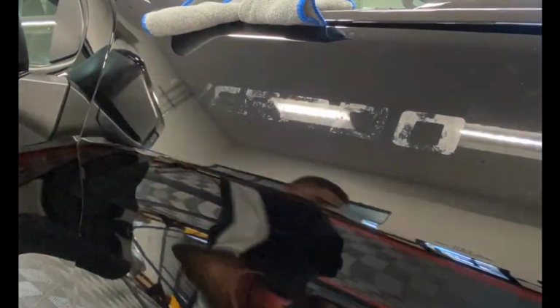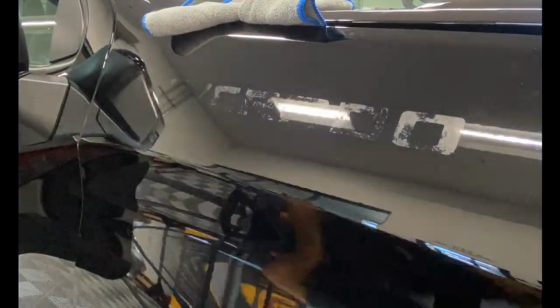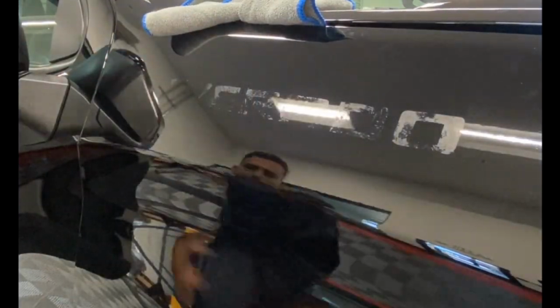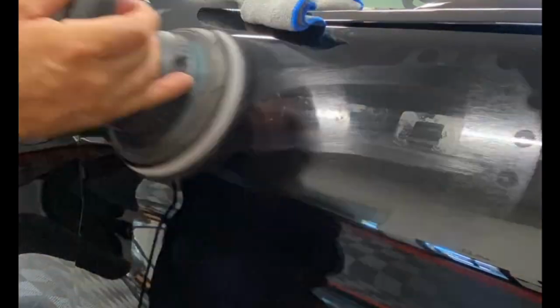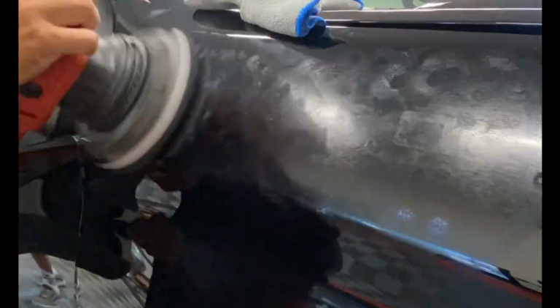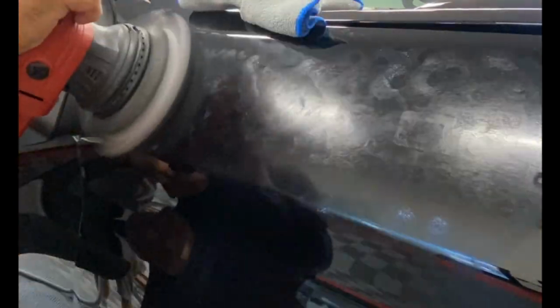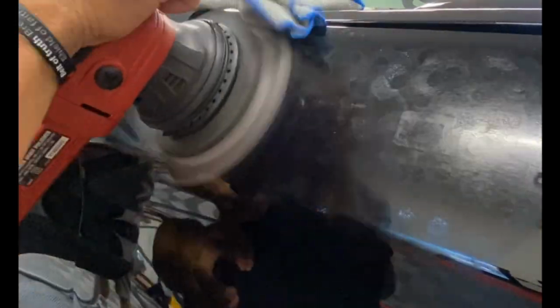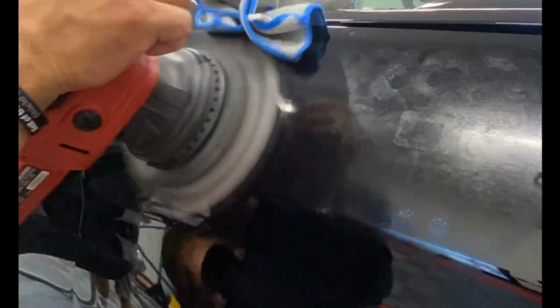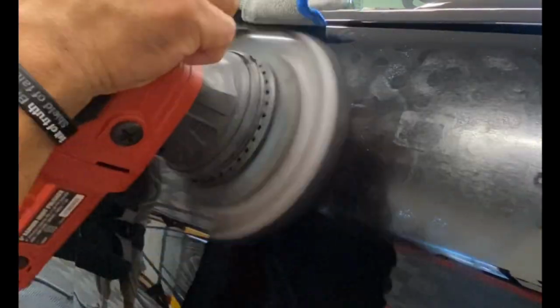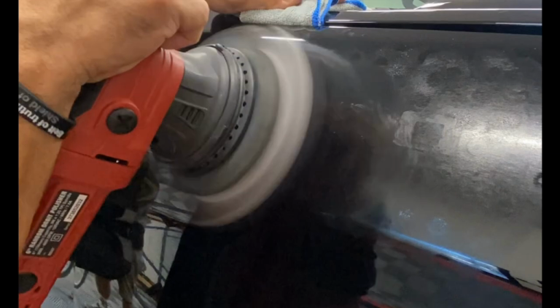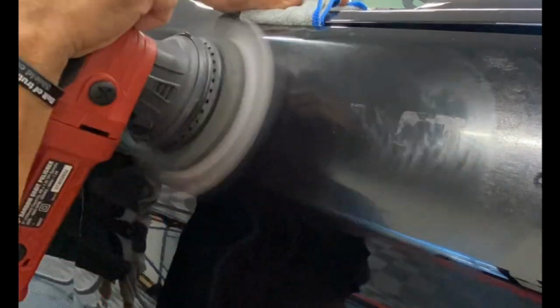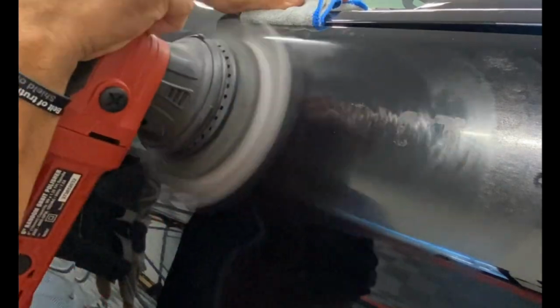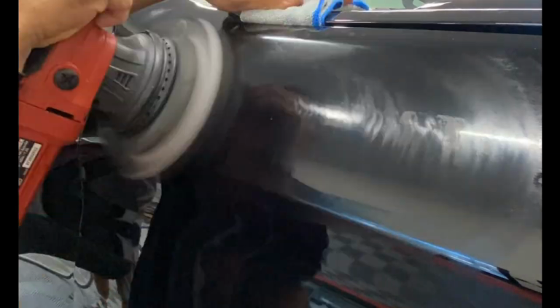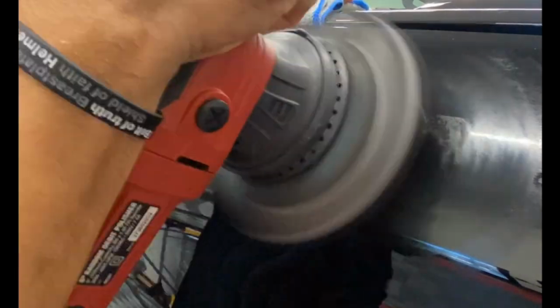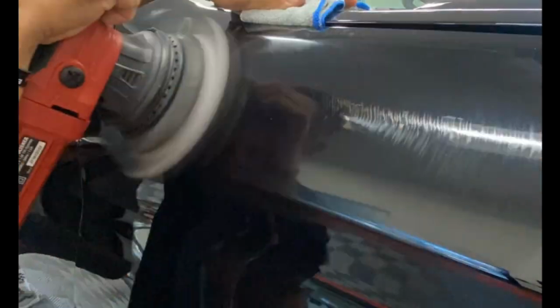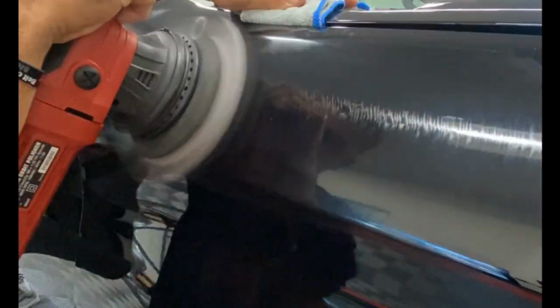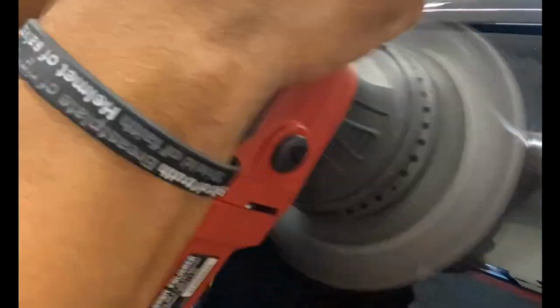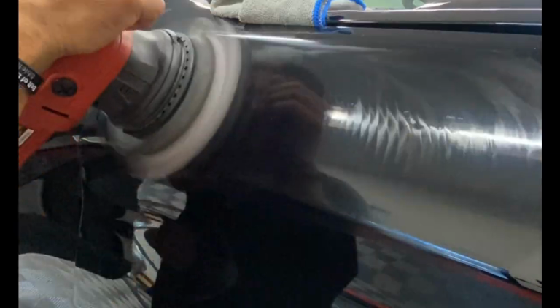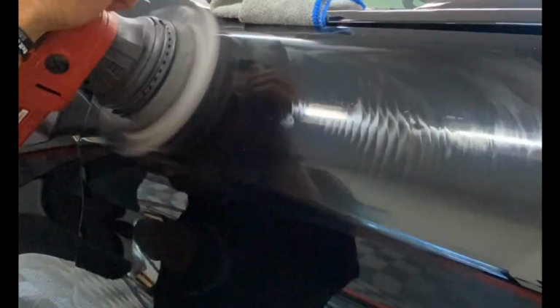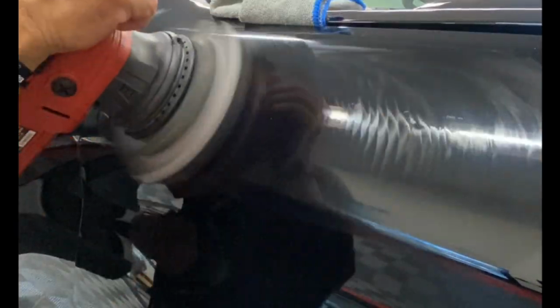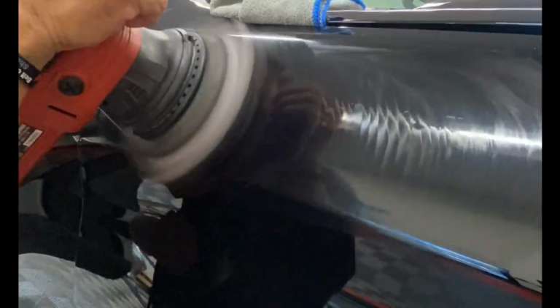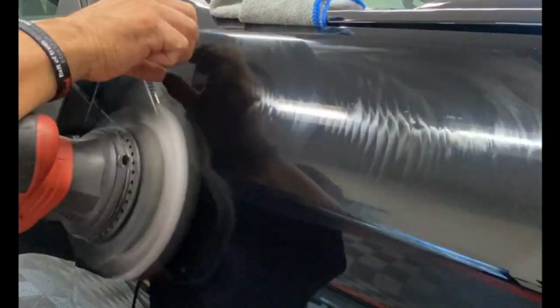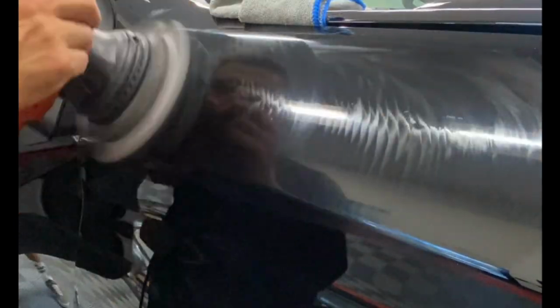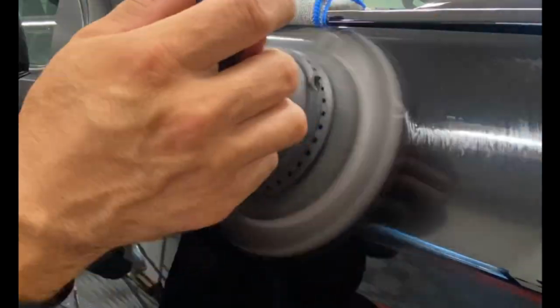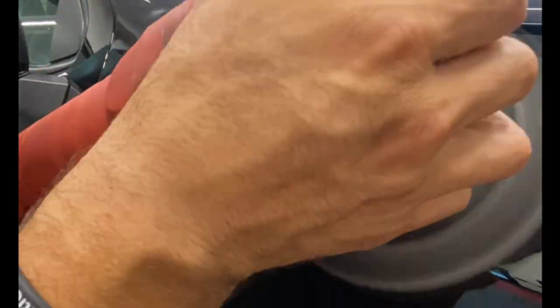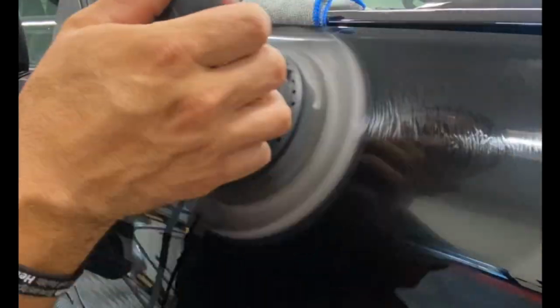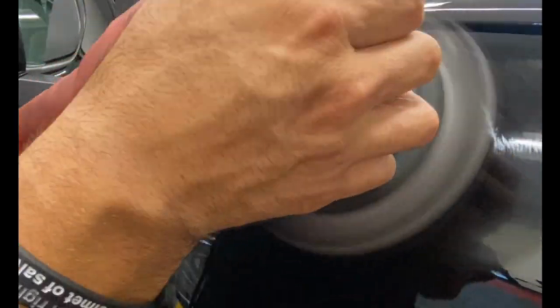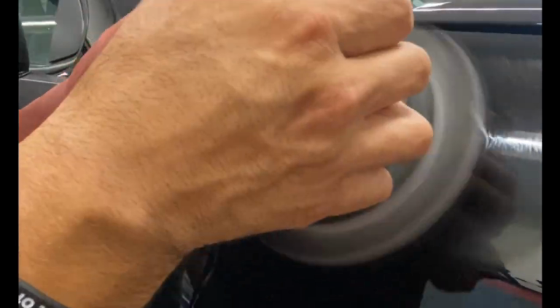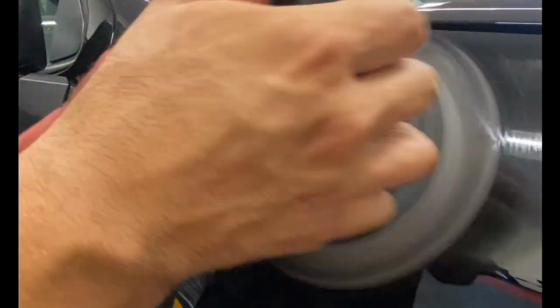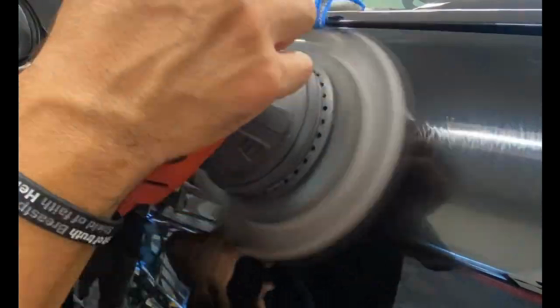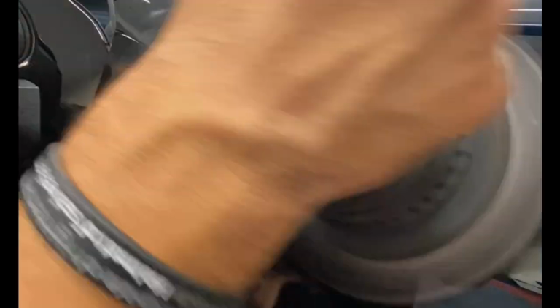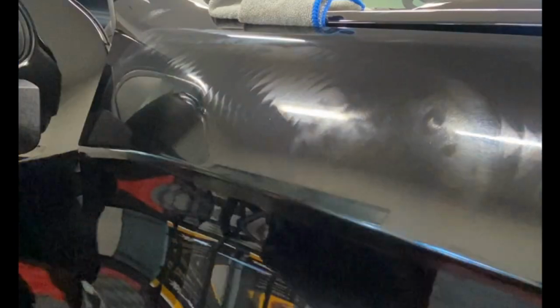With our polisher, we're using a Lake Country pad along with the 3D hybrid compound and polish.